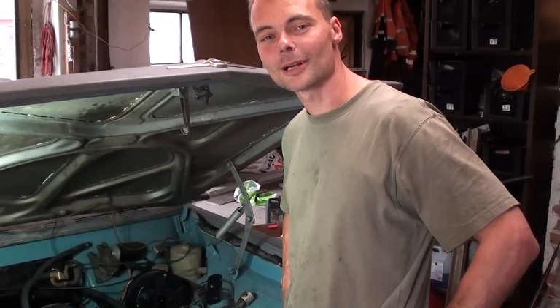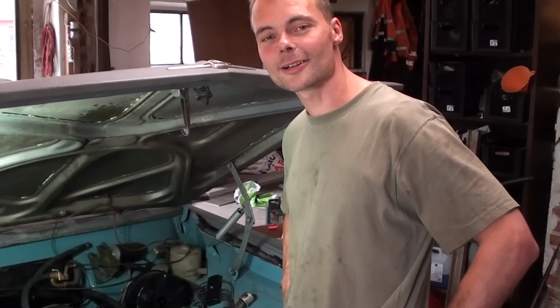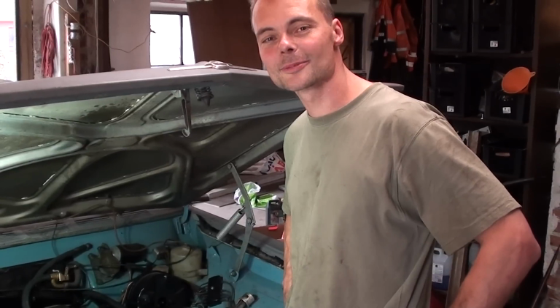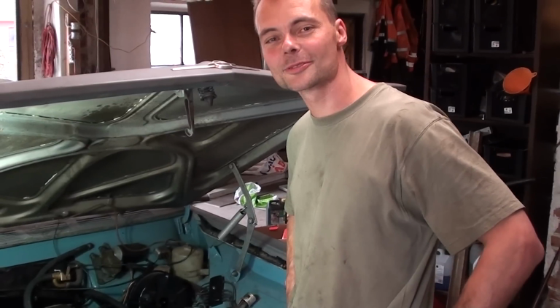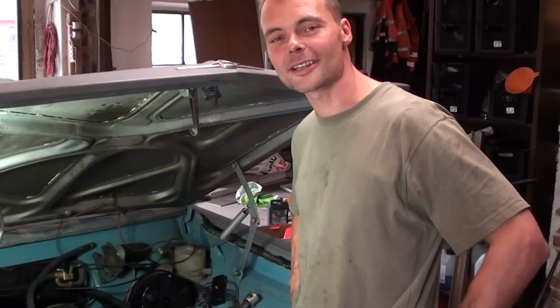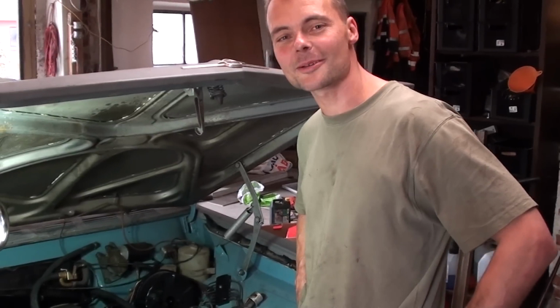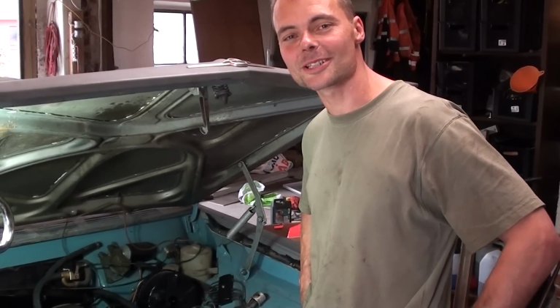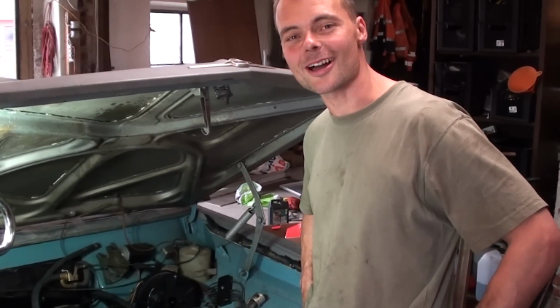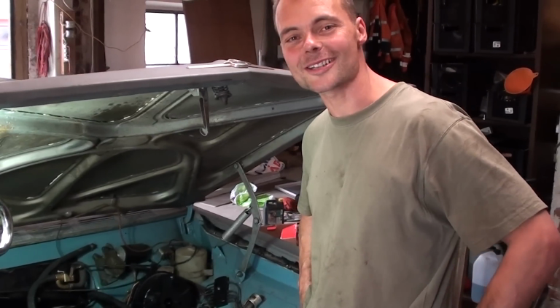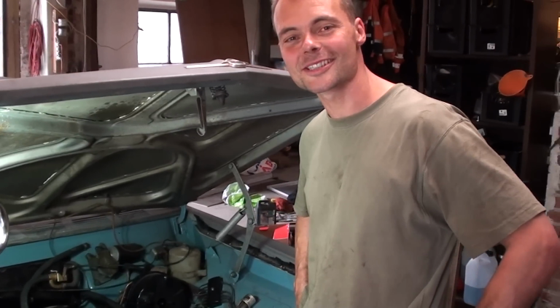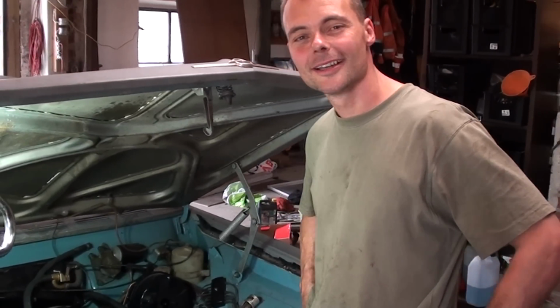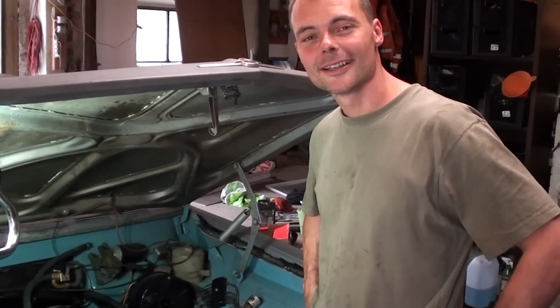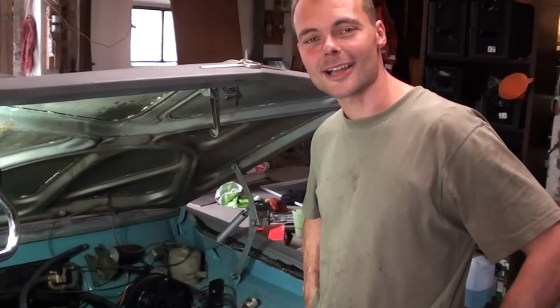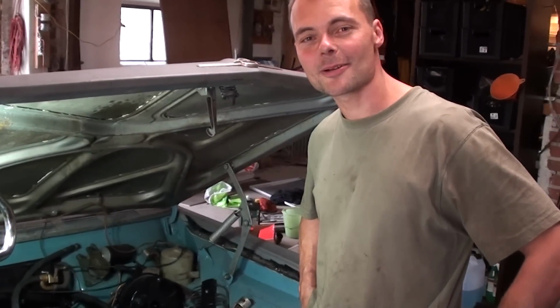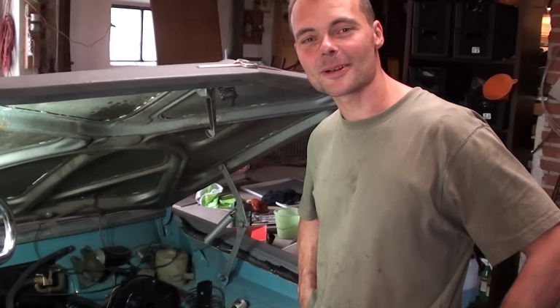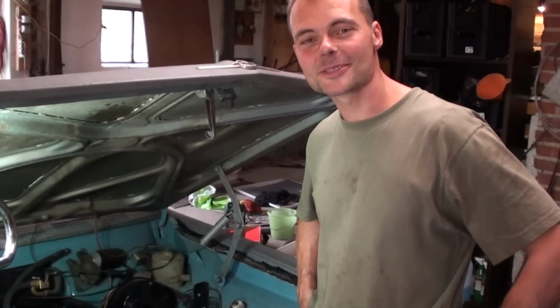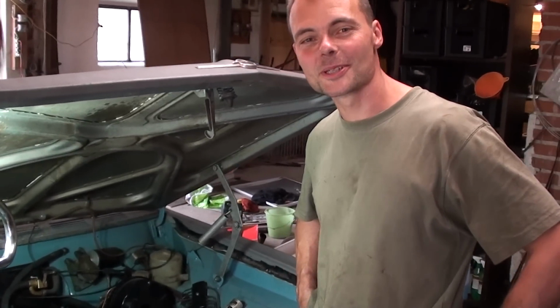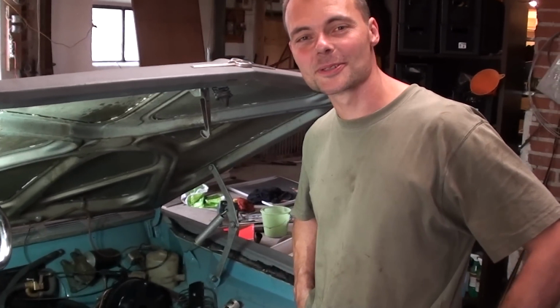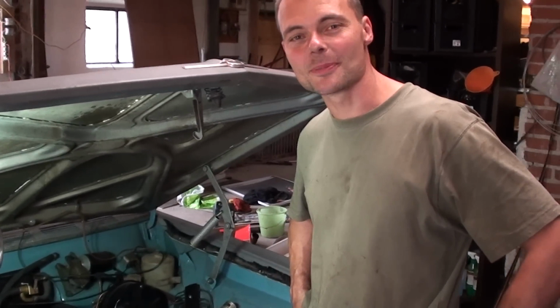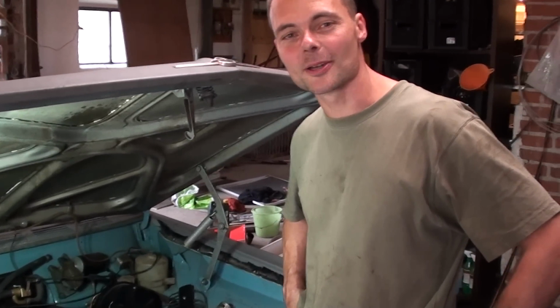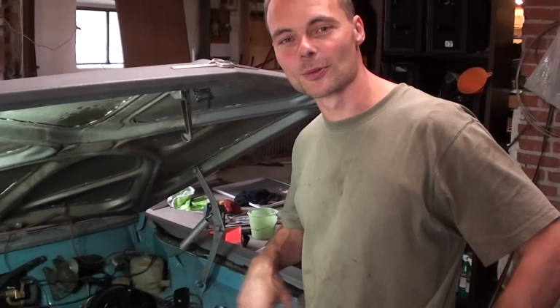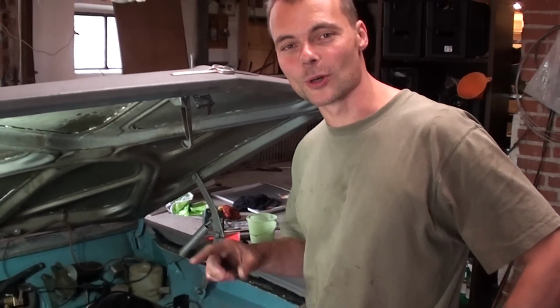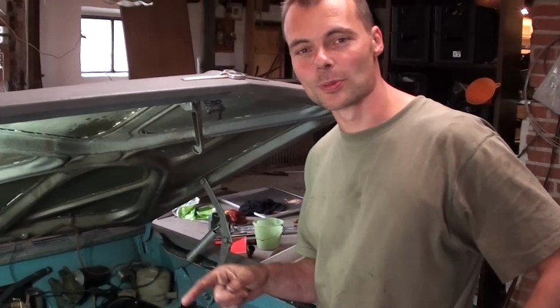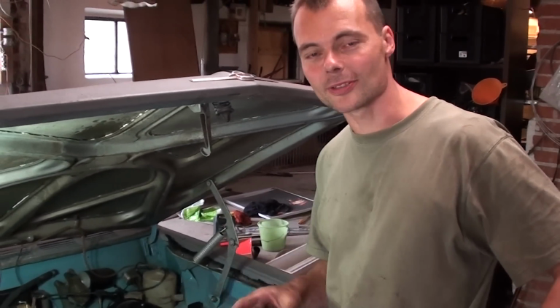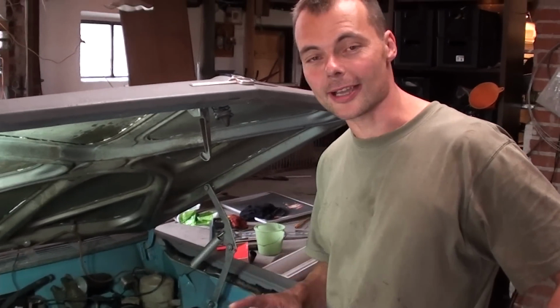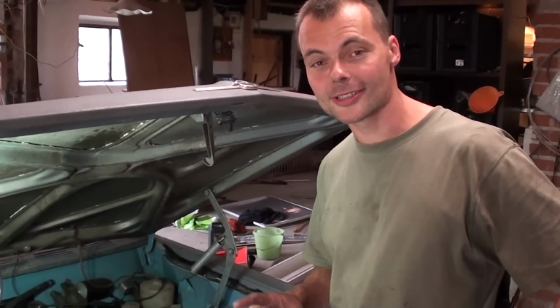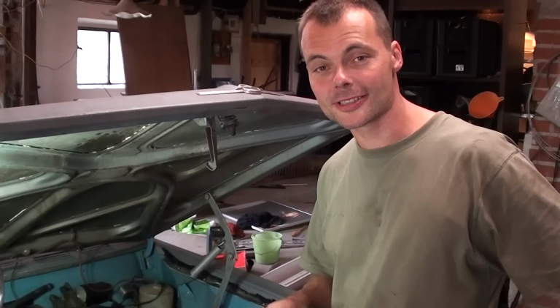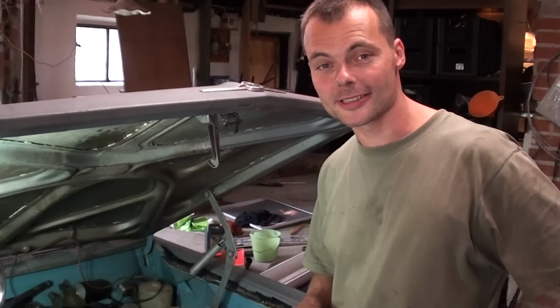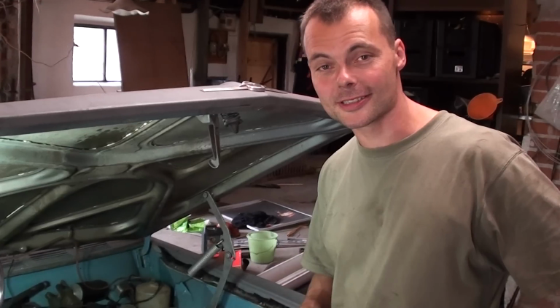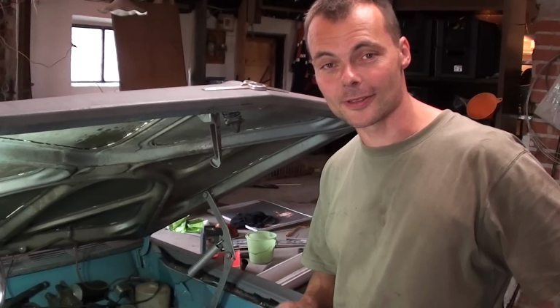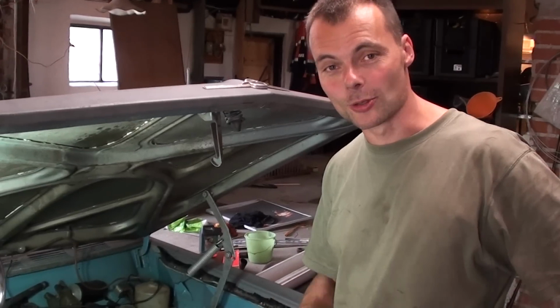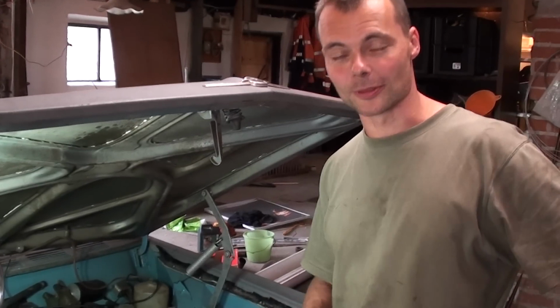Welcome to Jacob's Garage. I'm going to show you my old 1967 Opel.